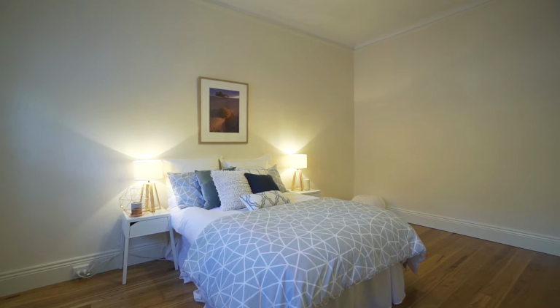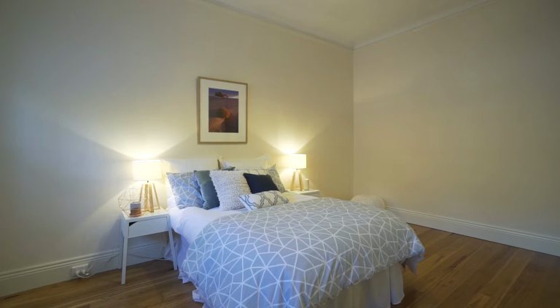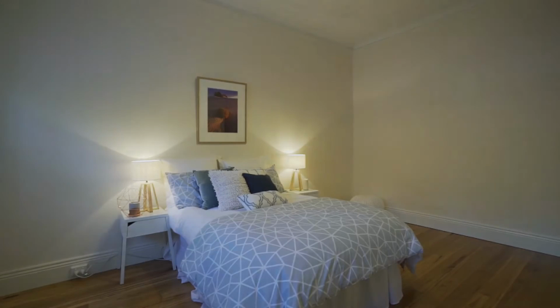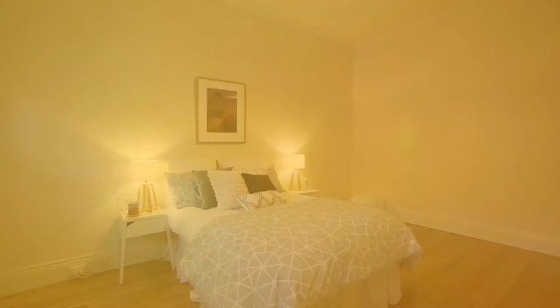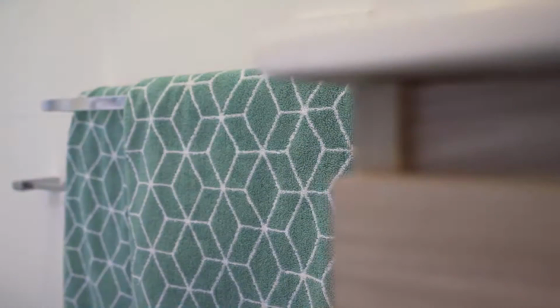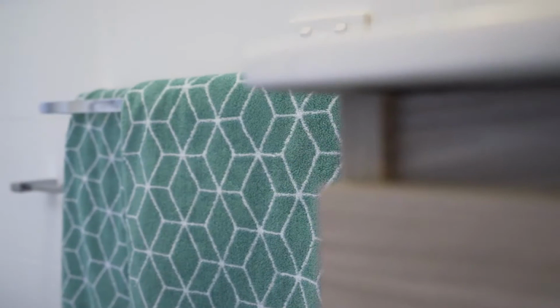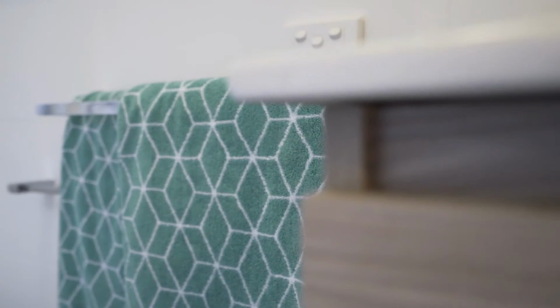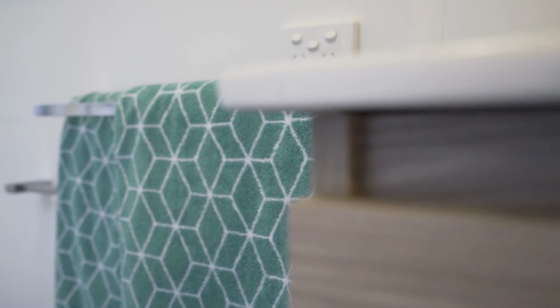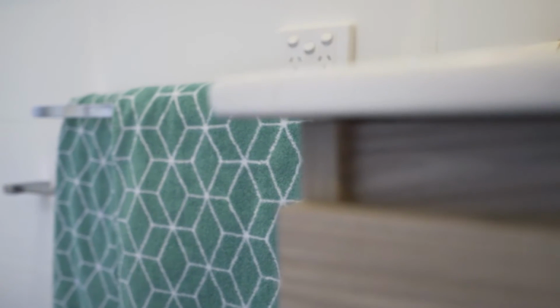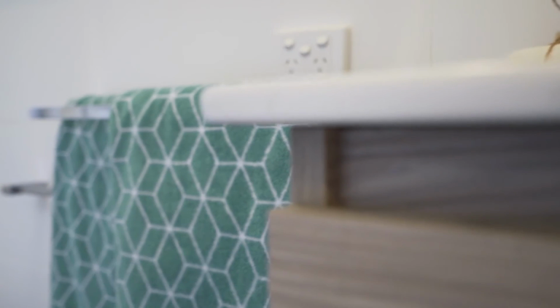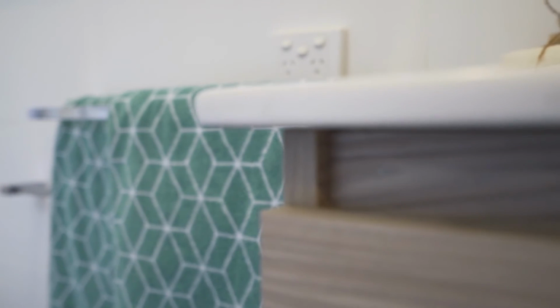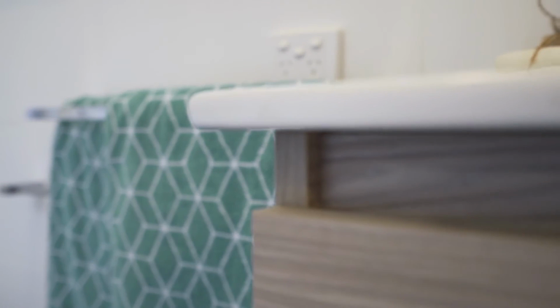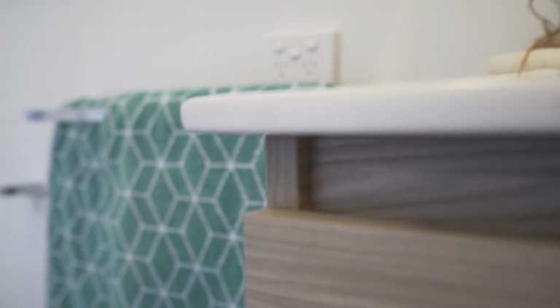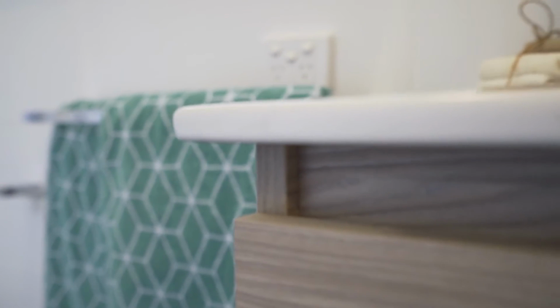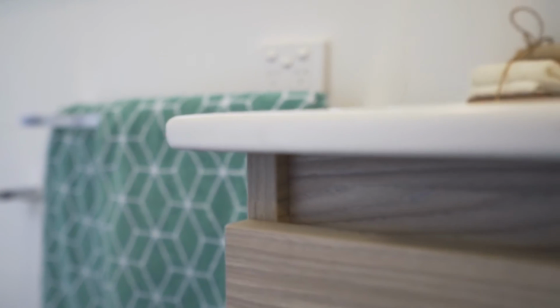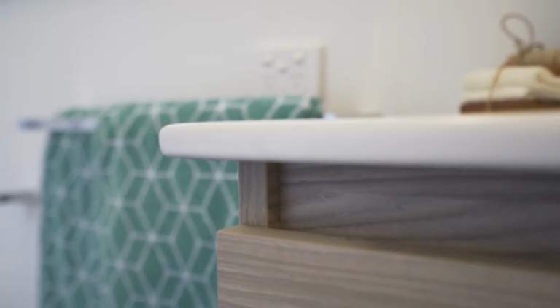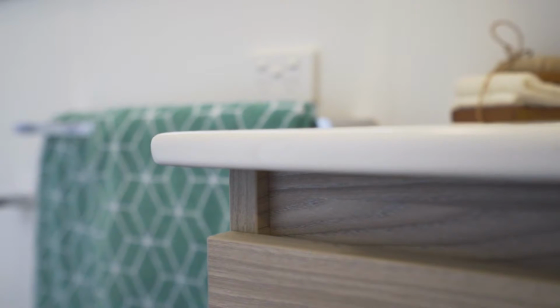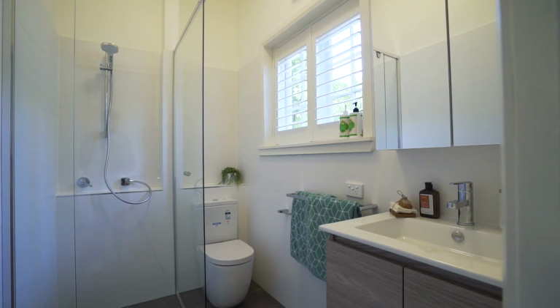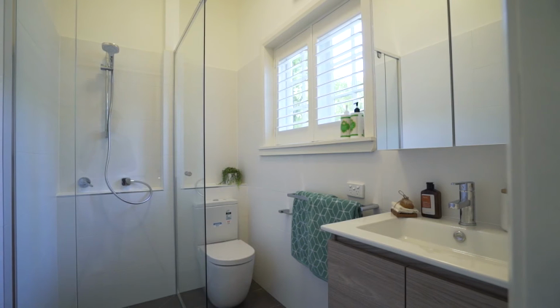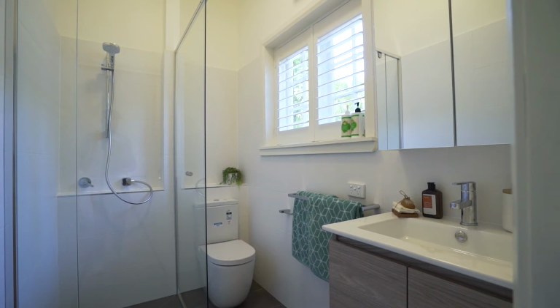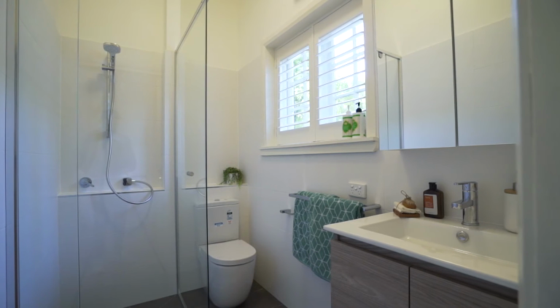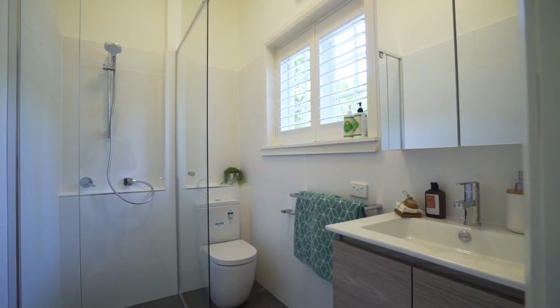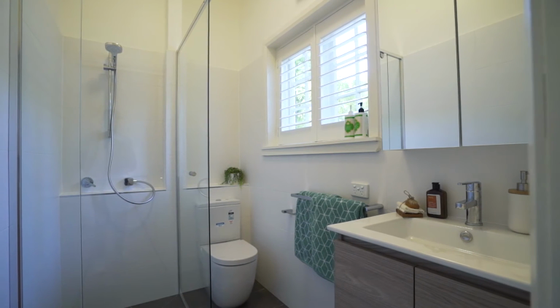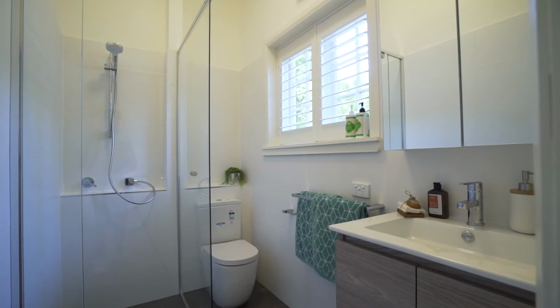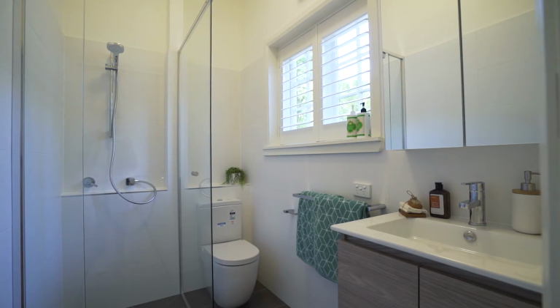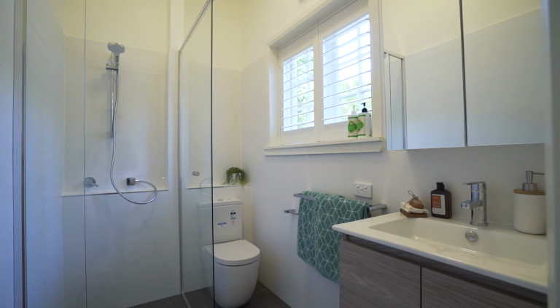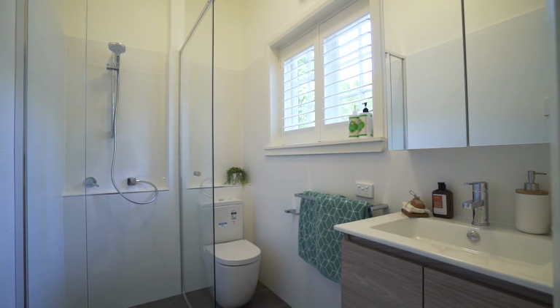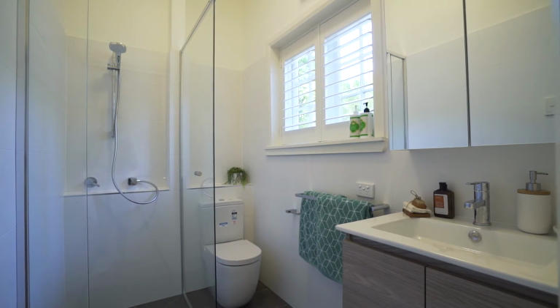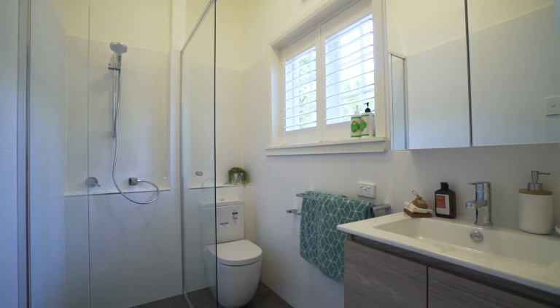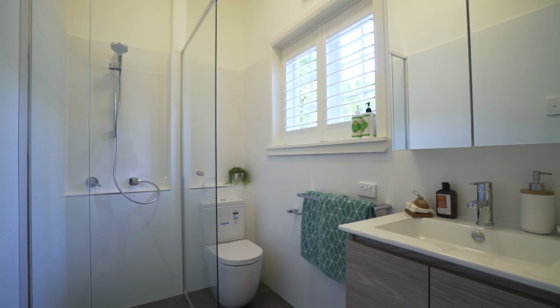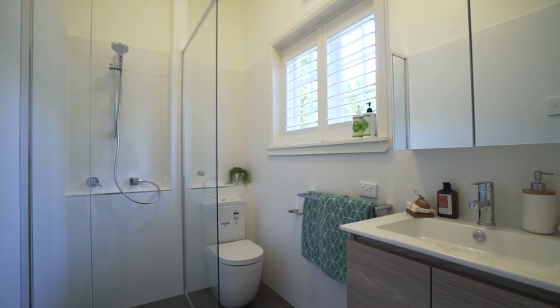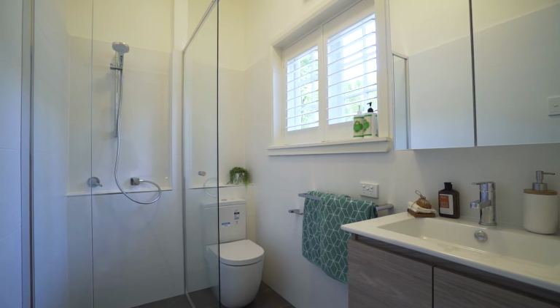The bathroom has also had a complete makeover with a Regency semi-frameless shower, new vanity and floor-to-ceiling tiles.